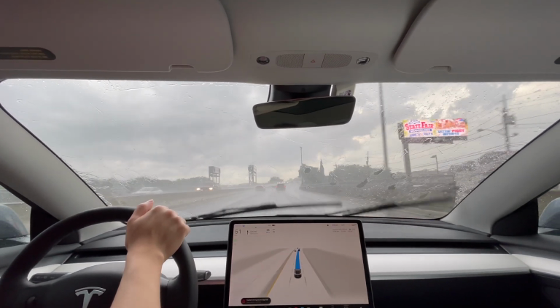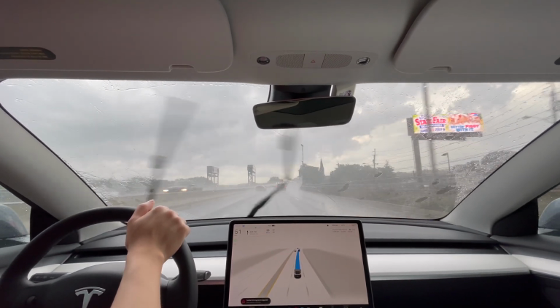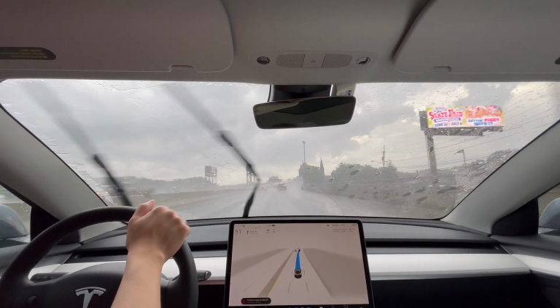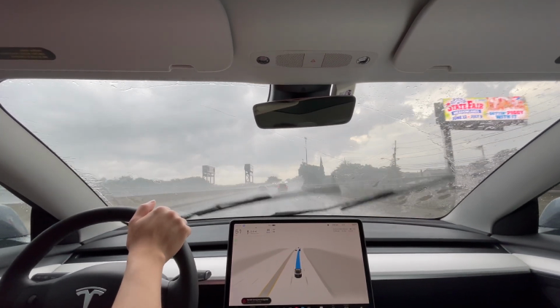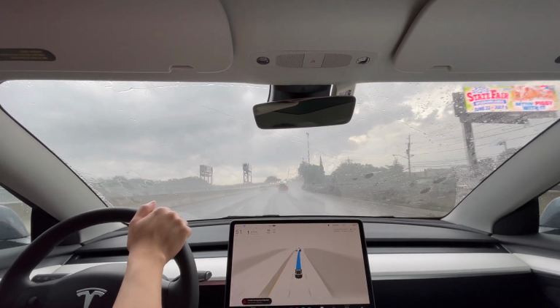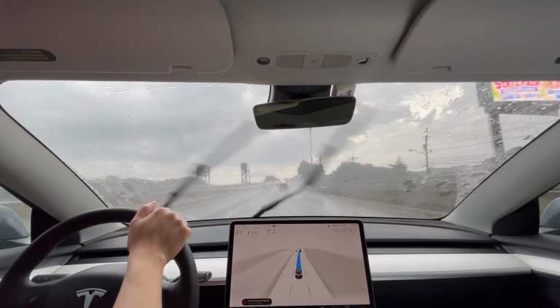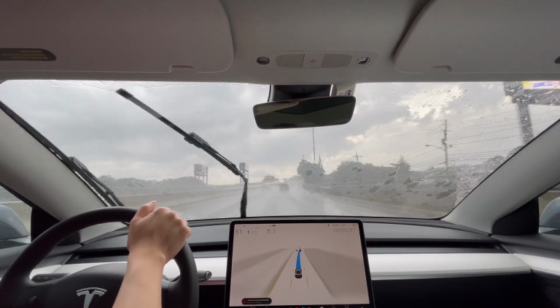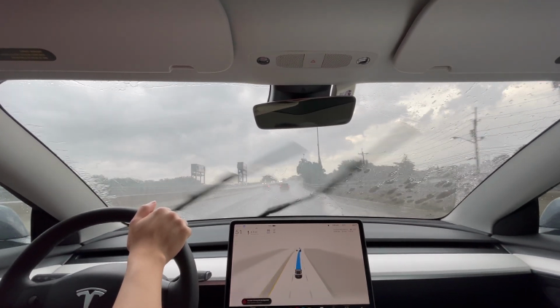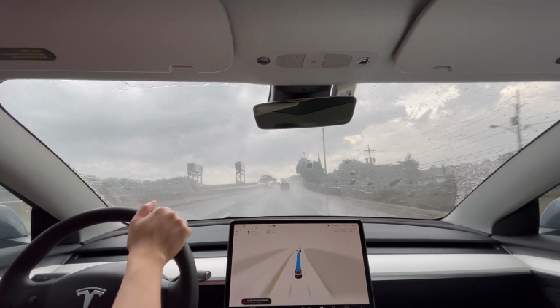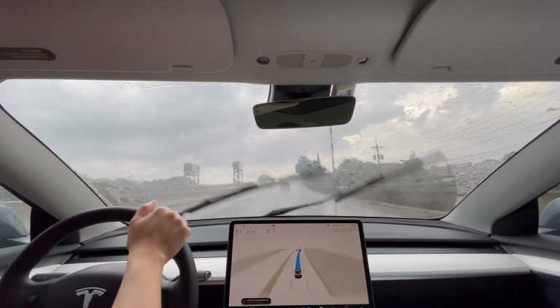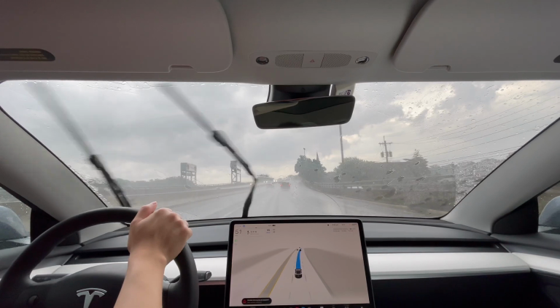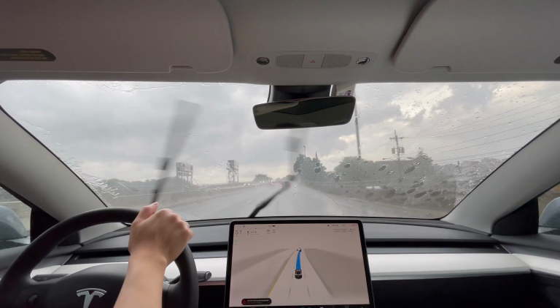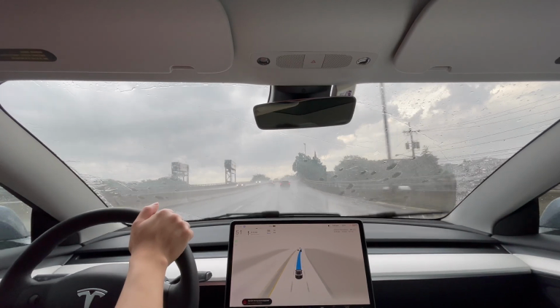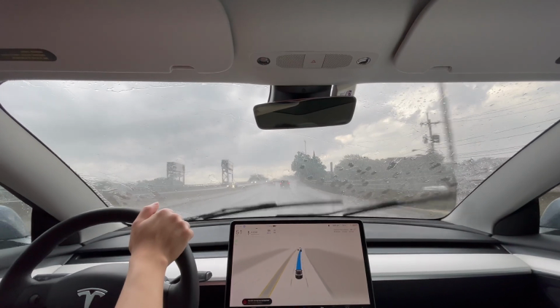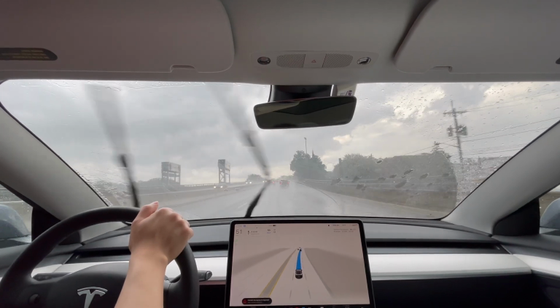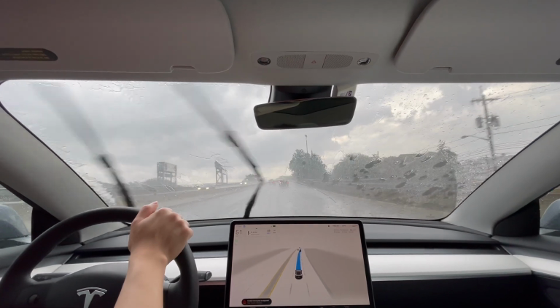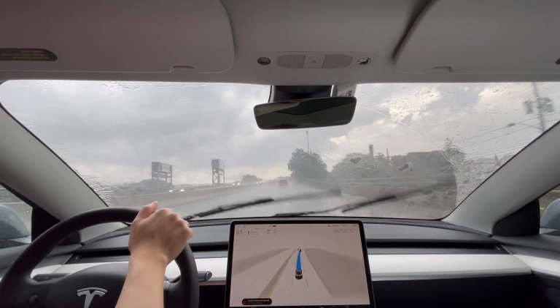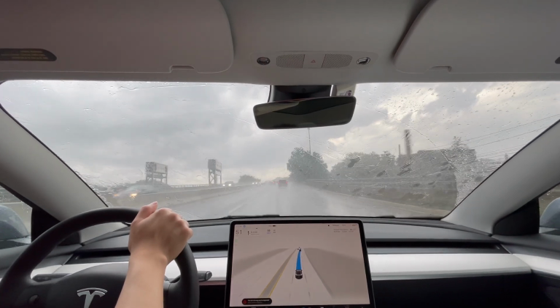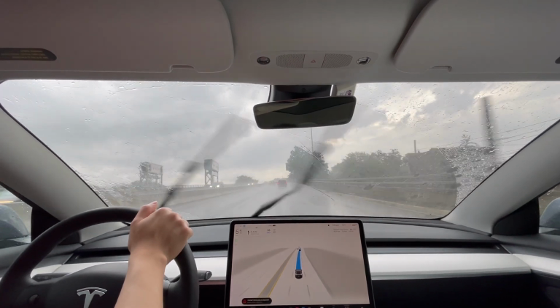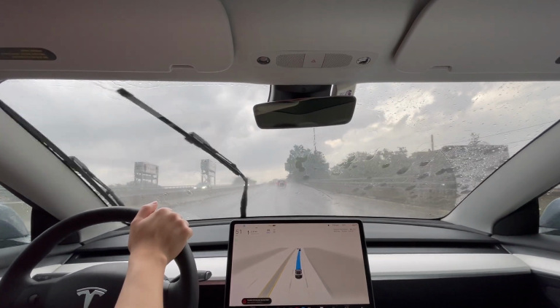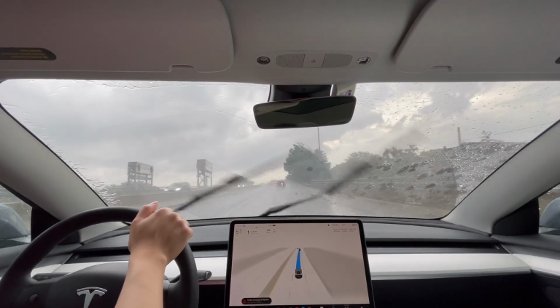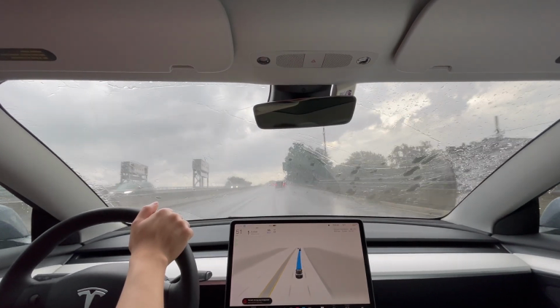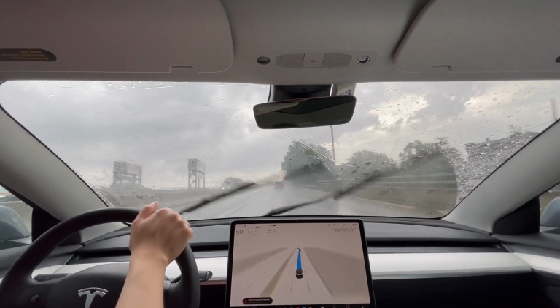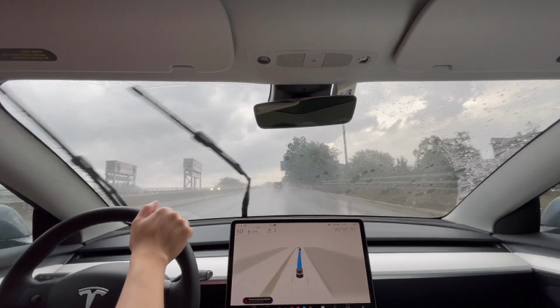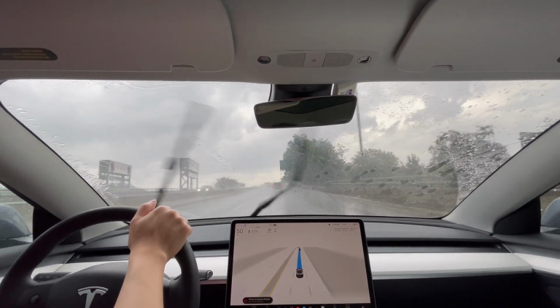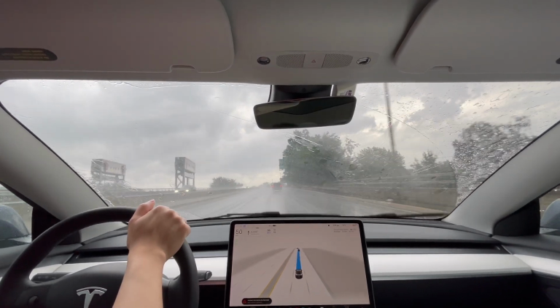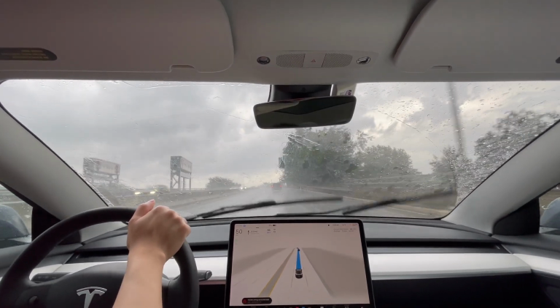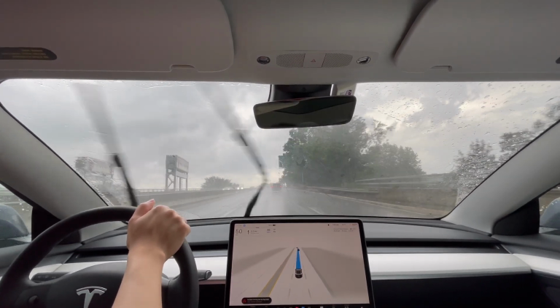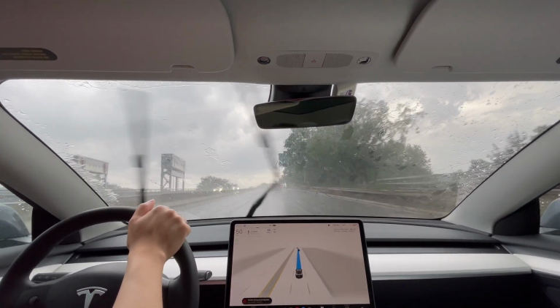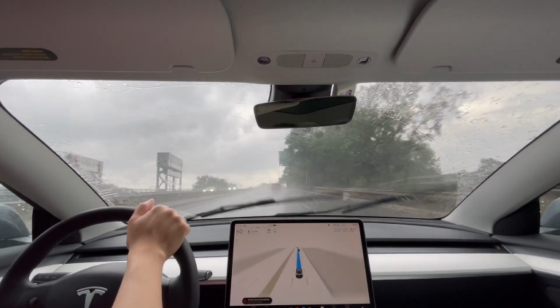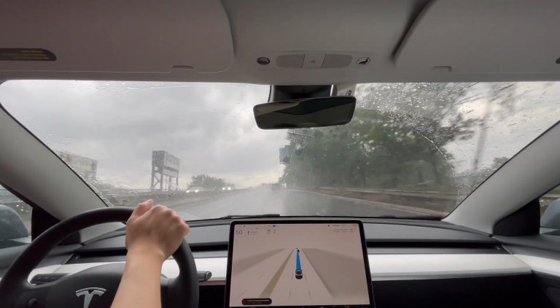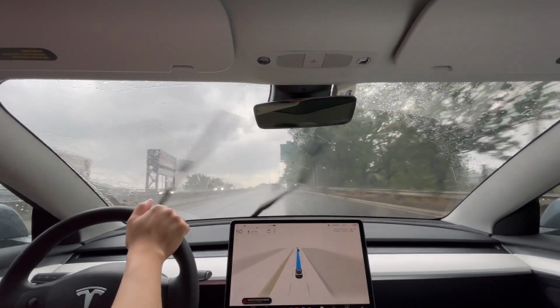That was how loud it was in the car. So, no audio from it. Anyway, I'm going to speed up the clip till something happens.